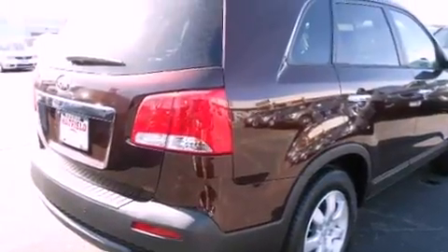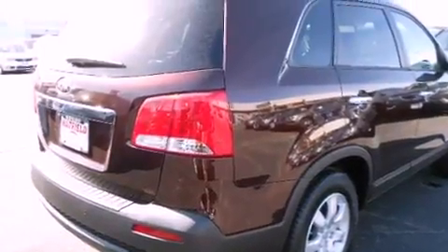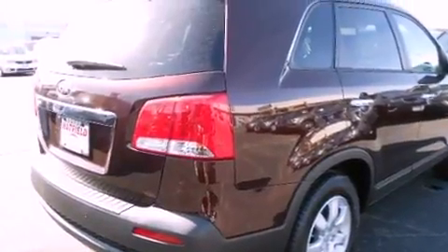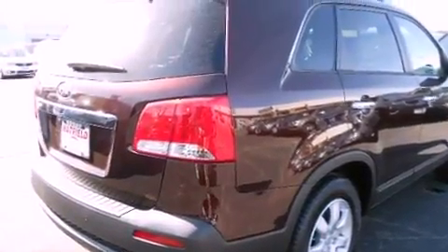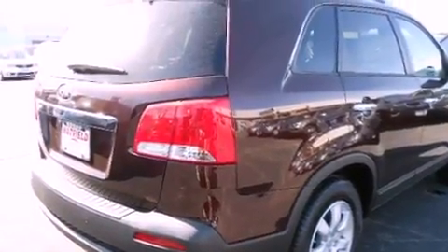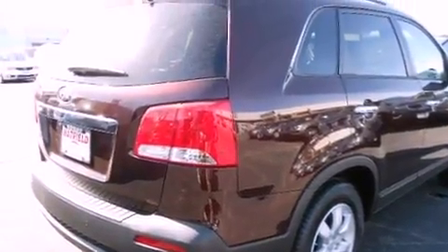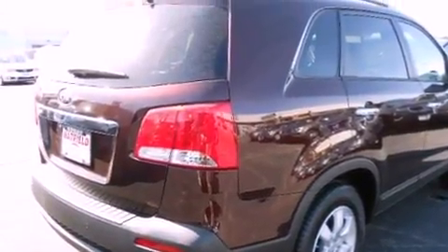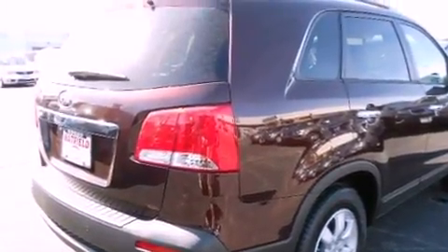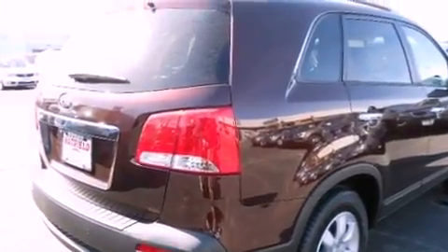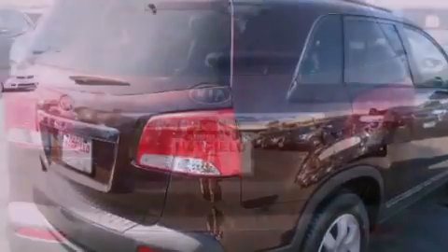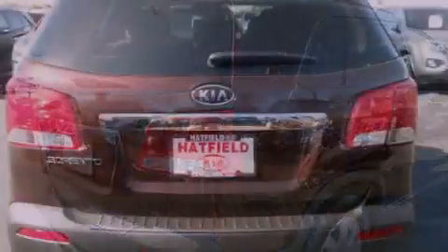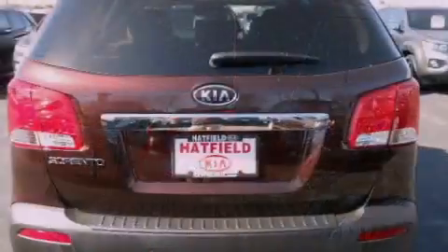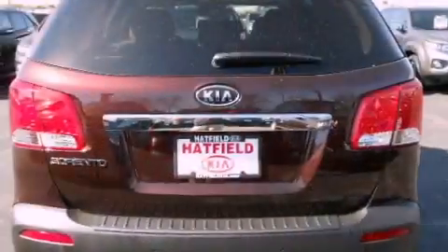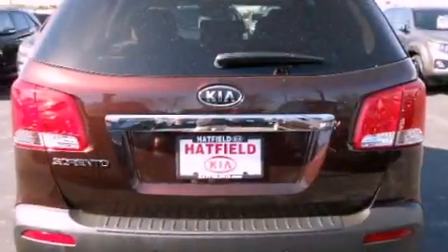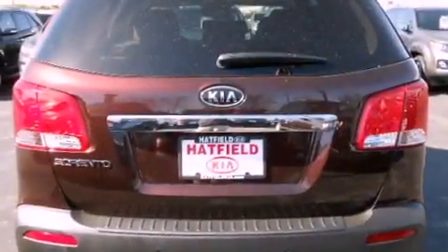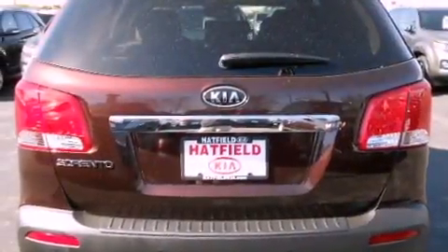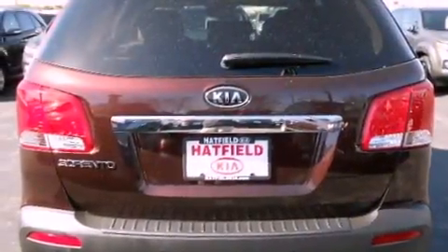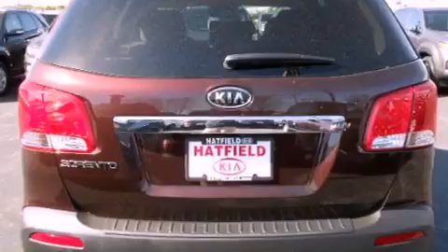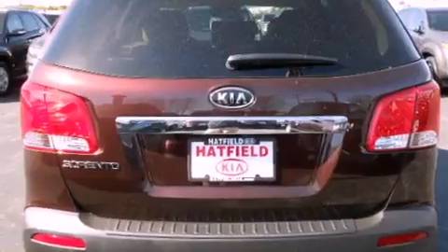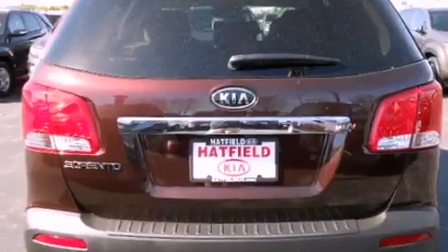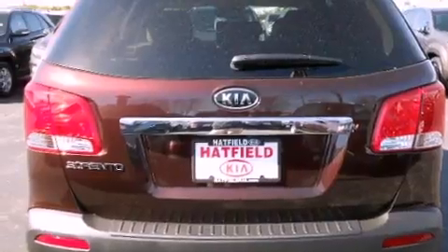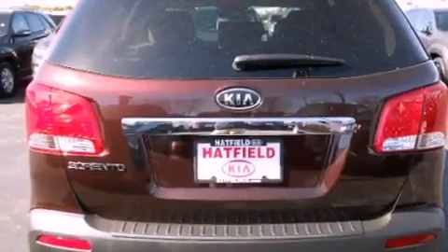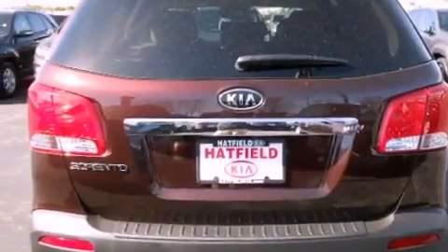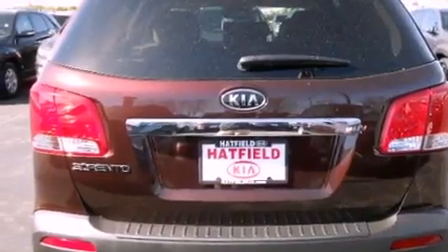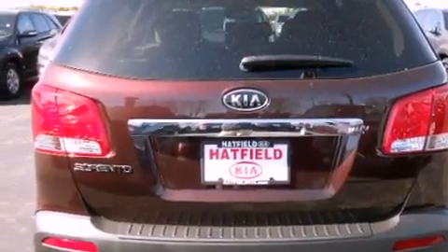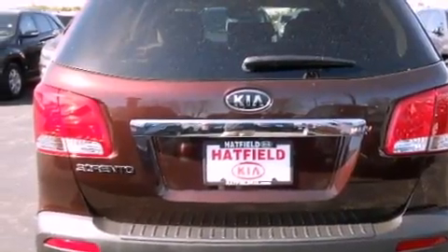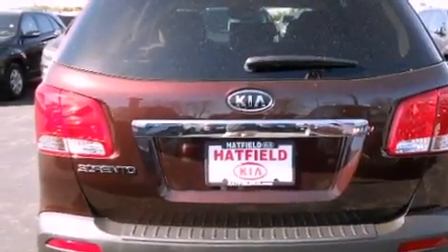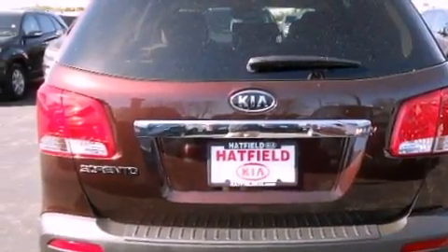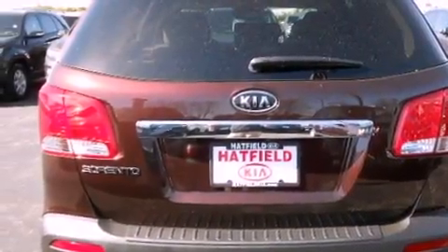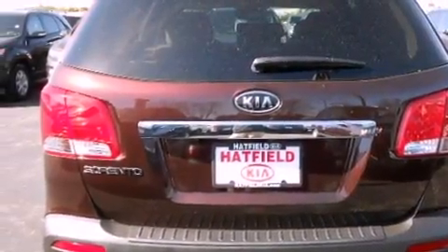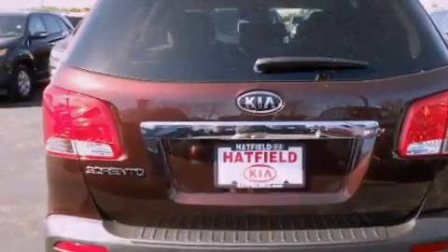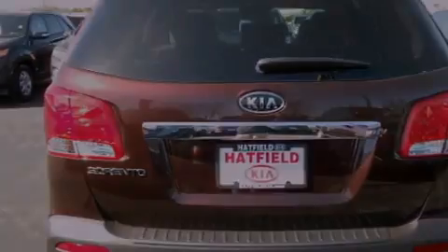Its top features and packages include a convenience package, a remote start feature, heated front seats, and satellite radio.